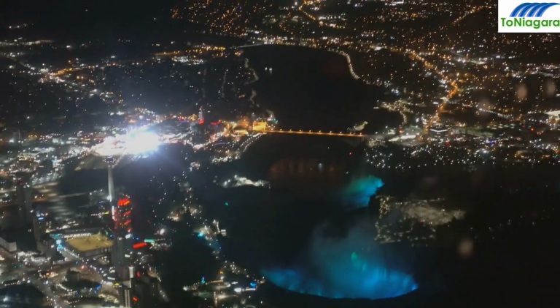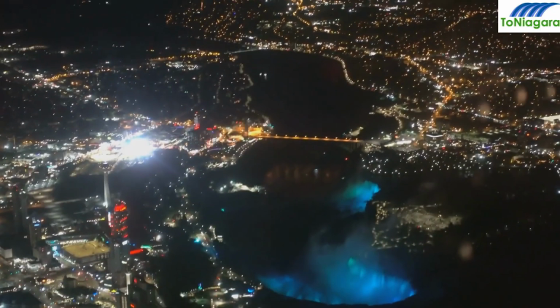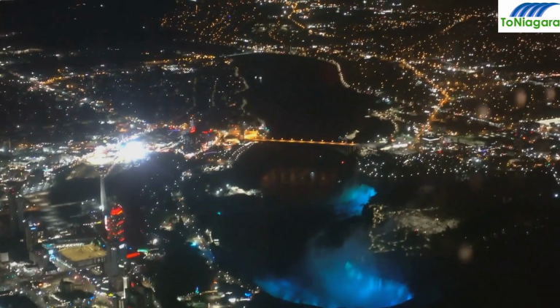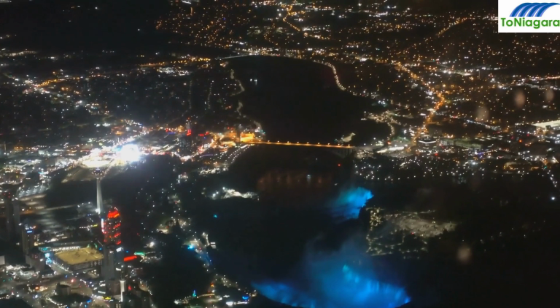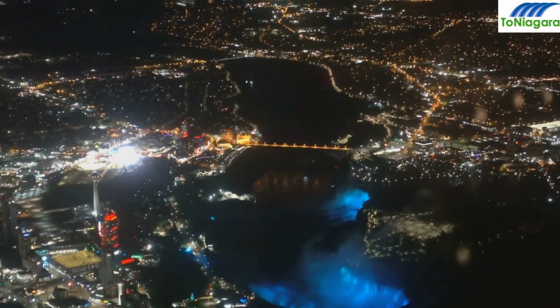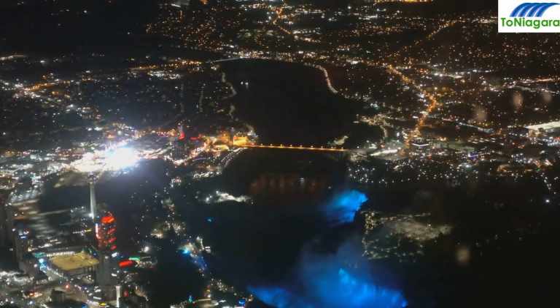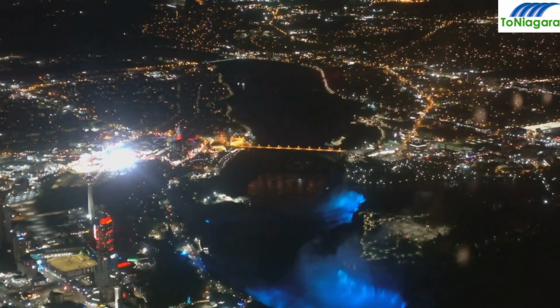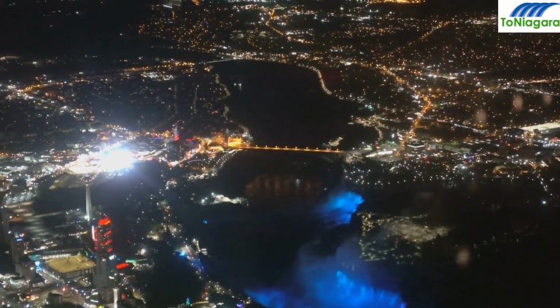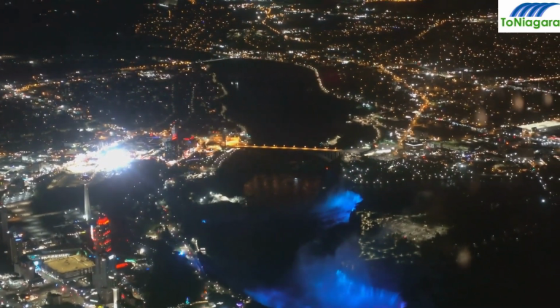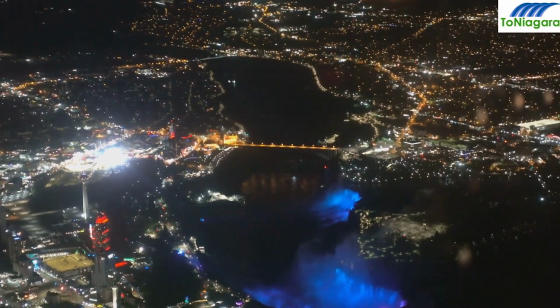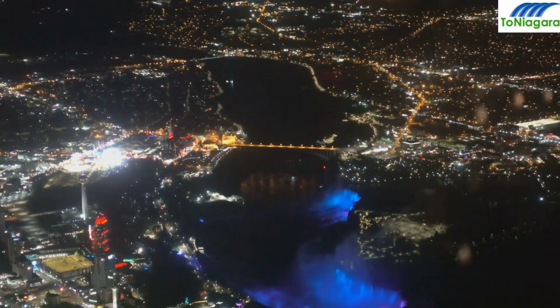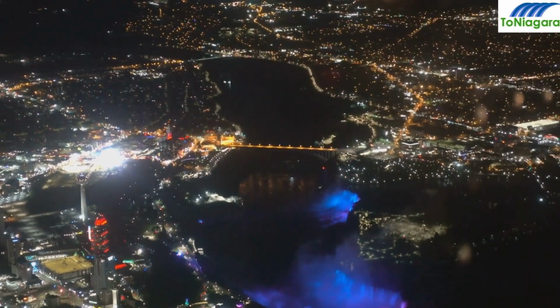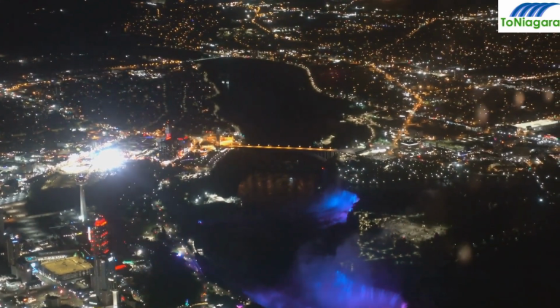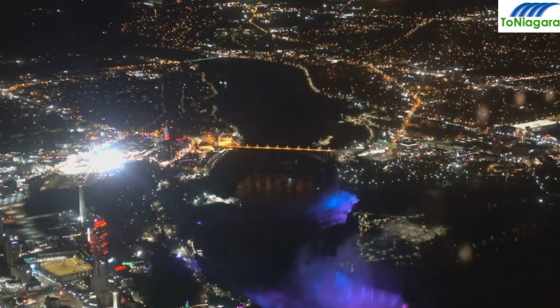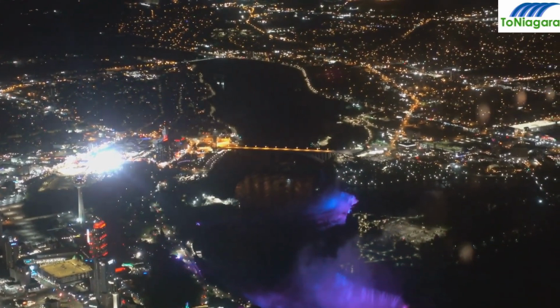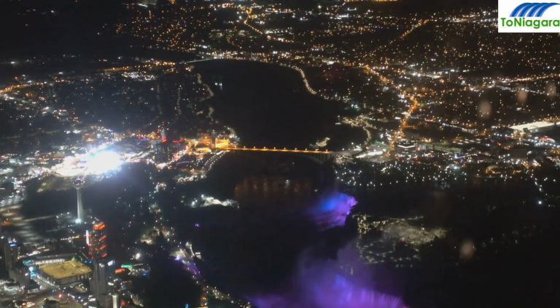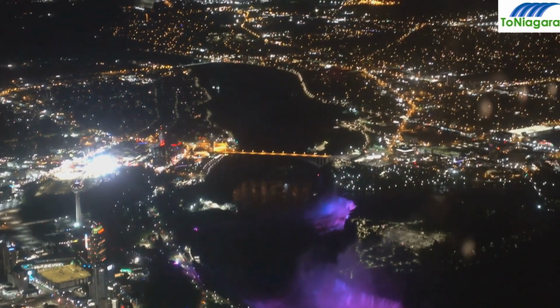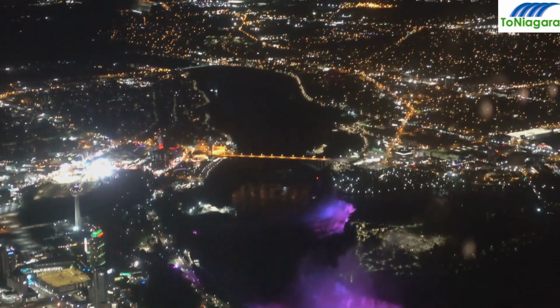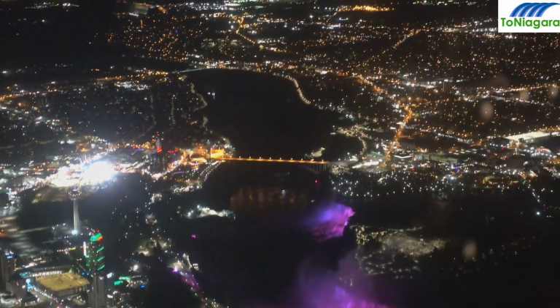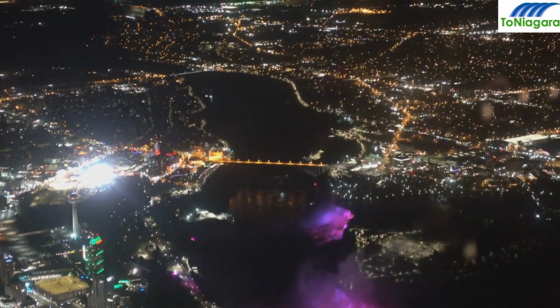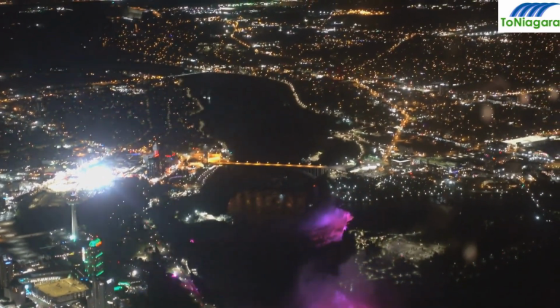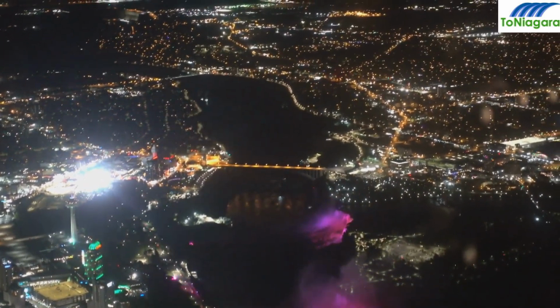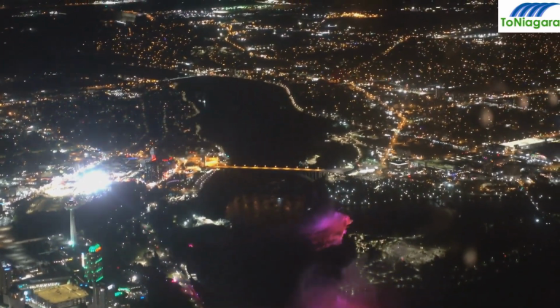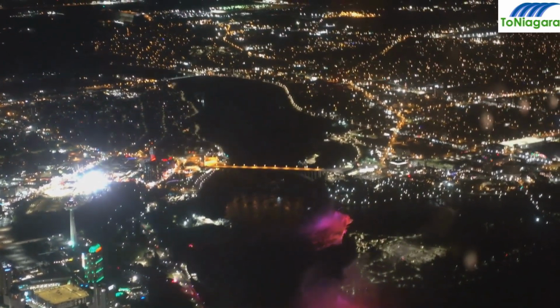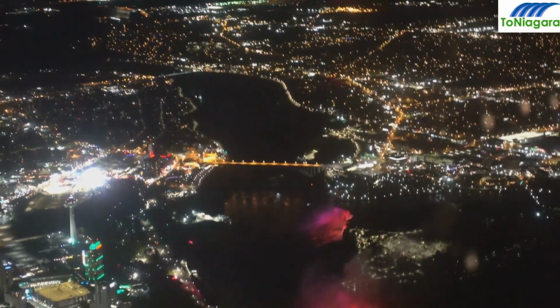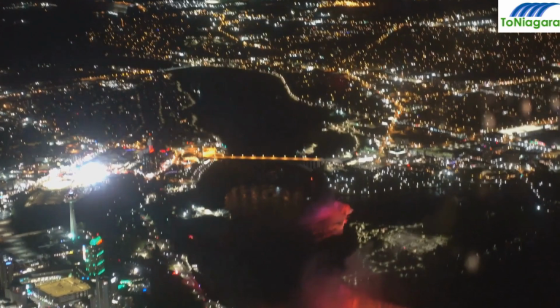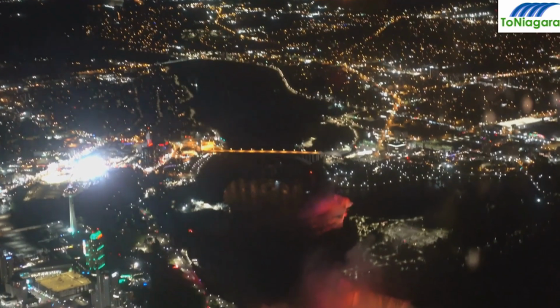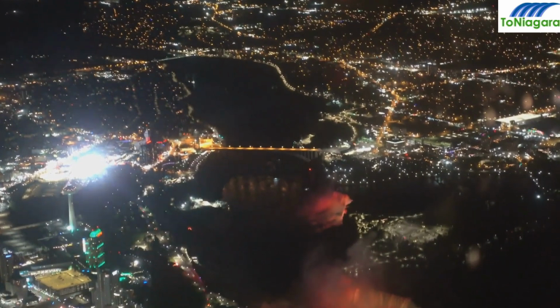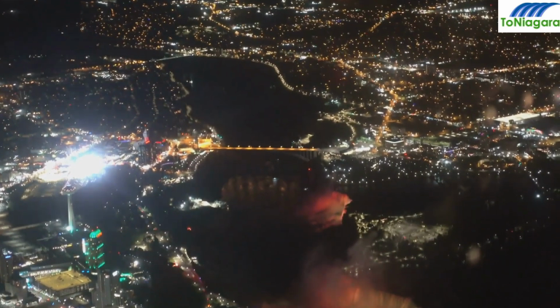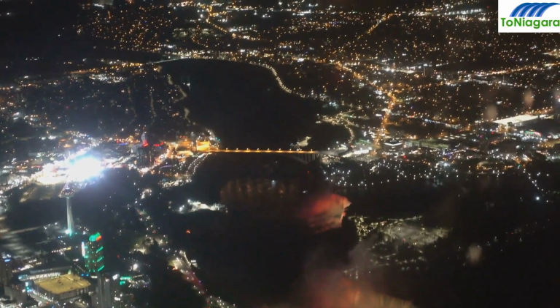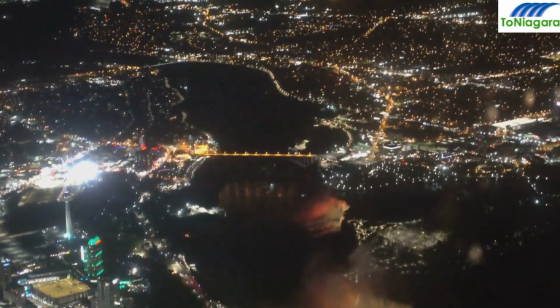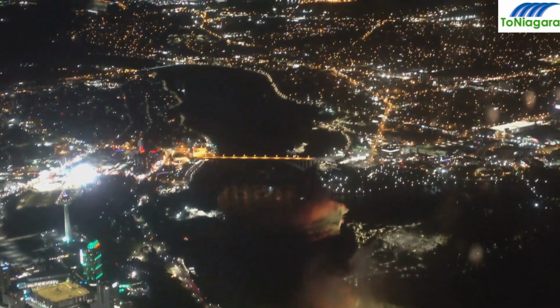There you have it — our top 10 unique Niagara Falls tours. Whether you crave adventure, natural beauty, or mind-bending illusions, Niagara Falls has it all.